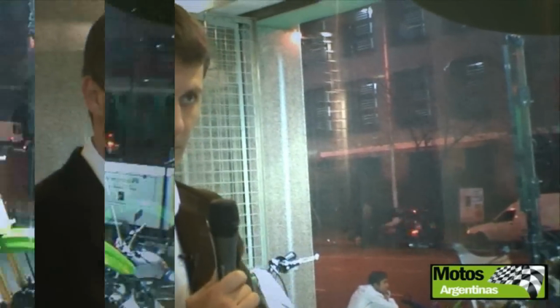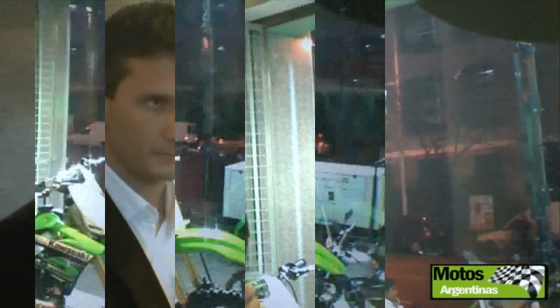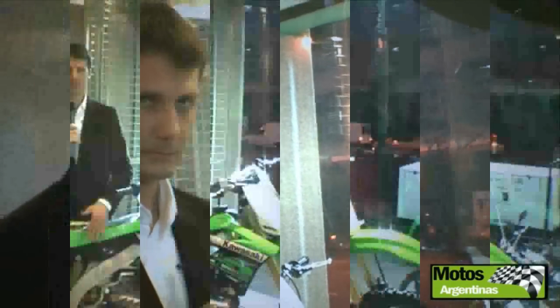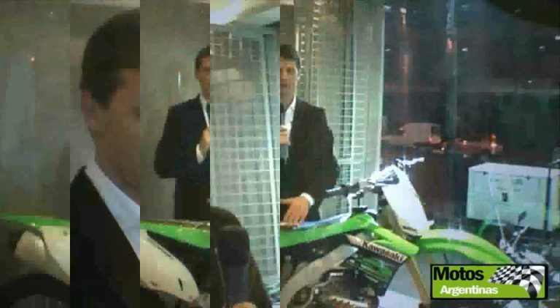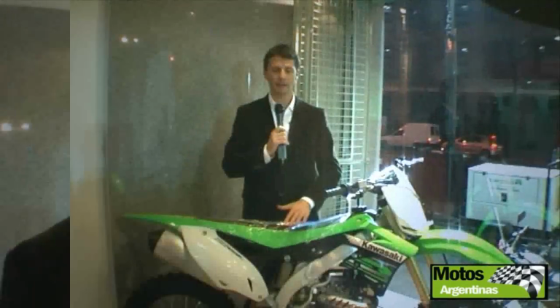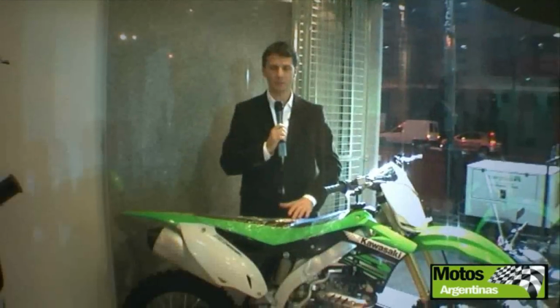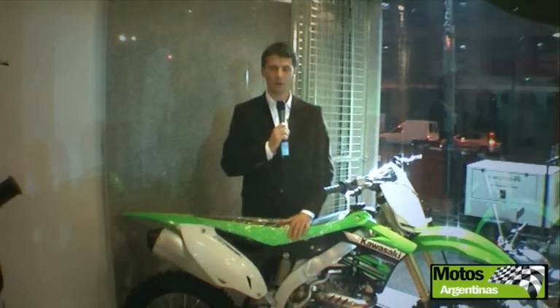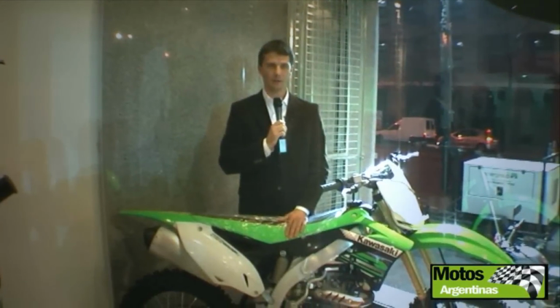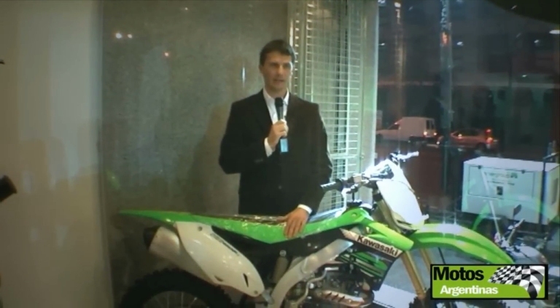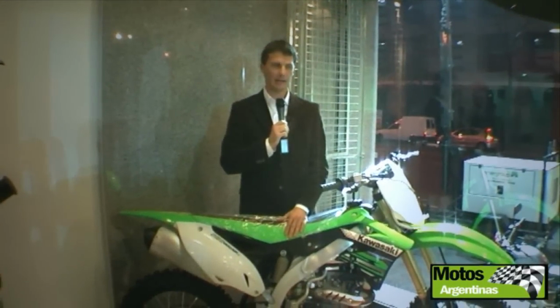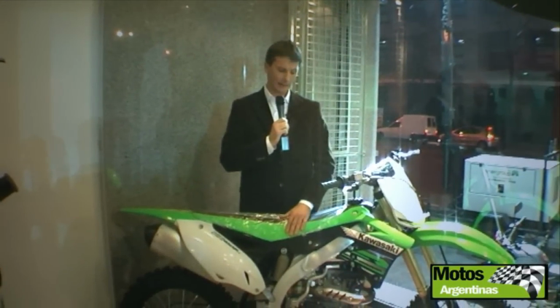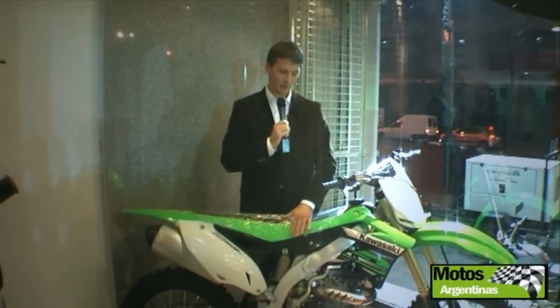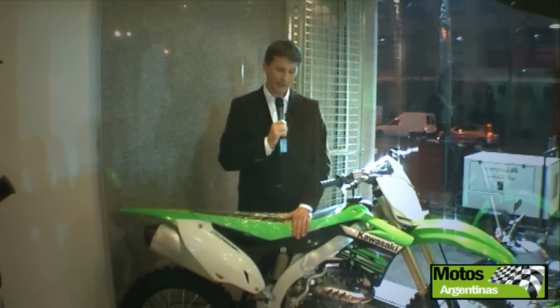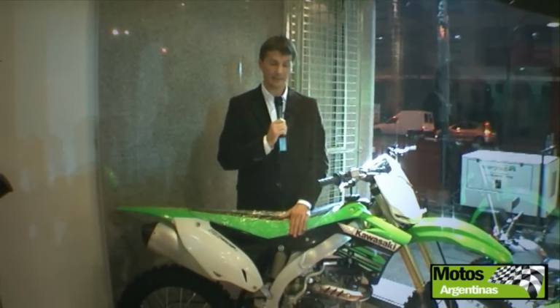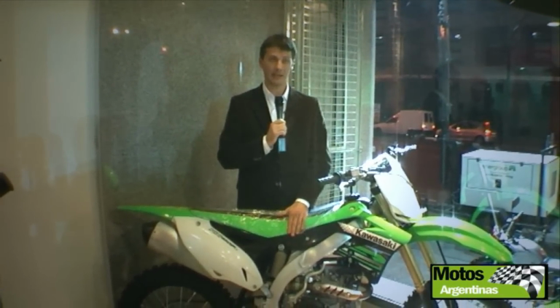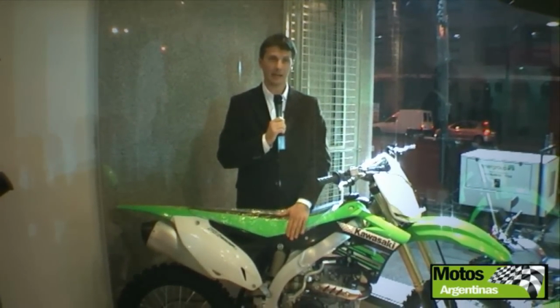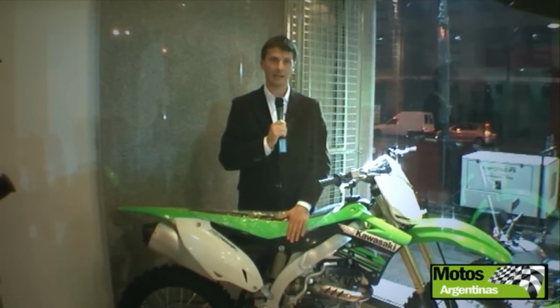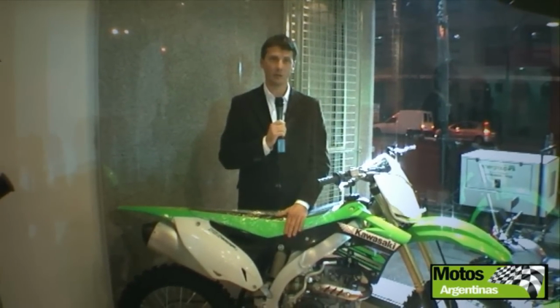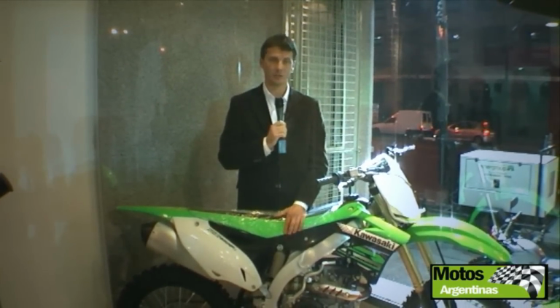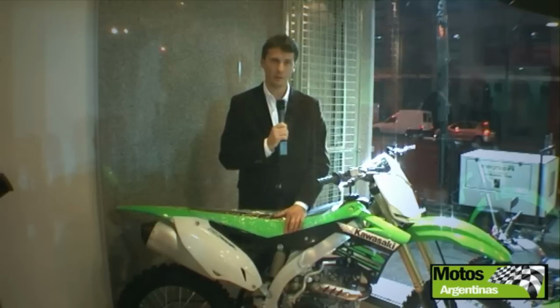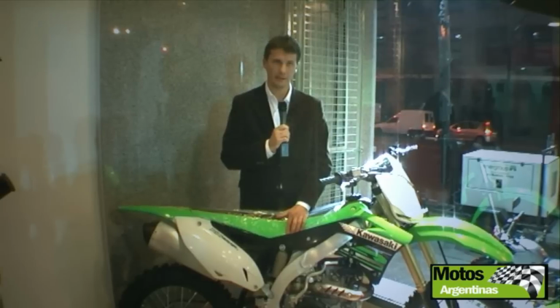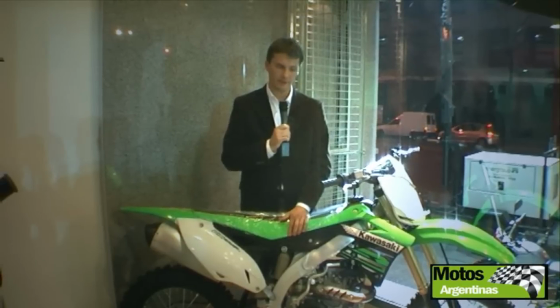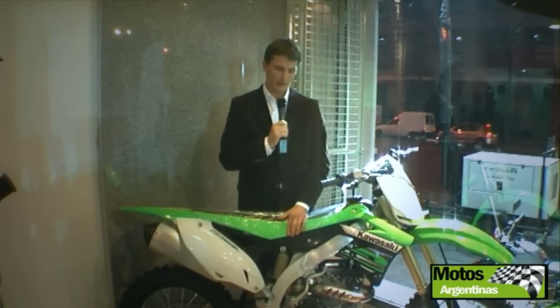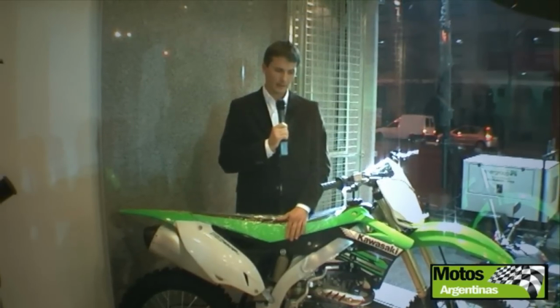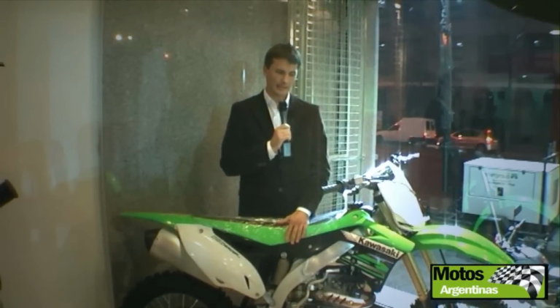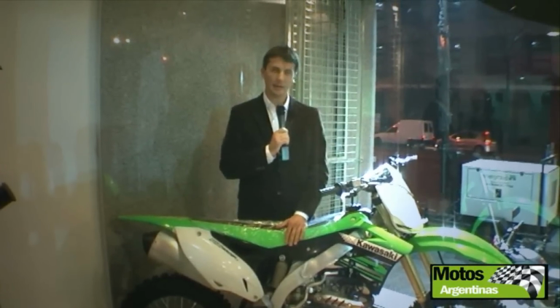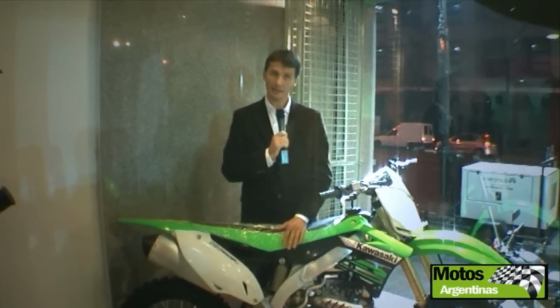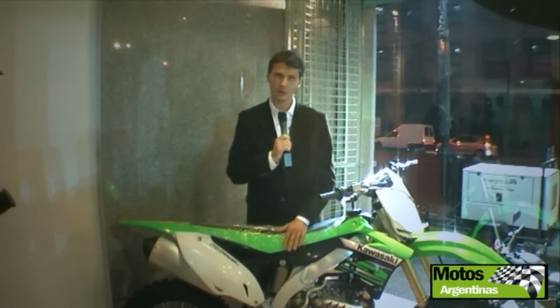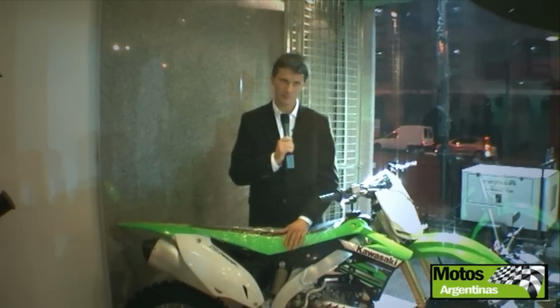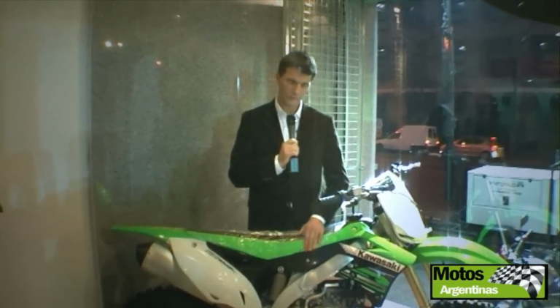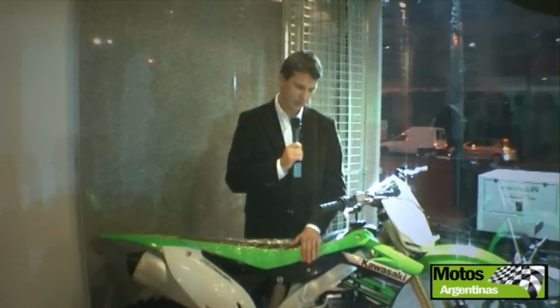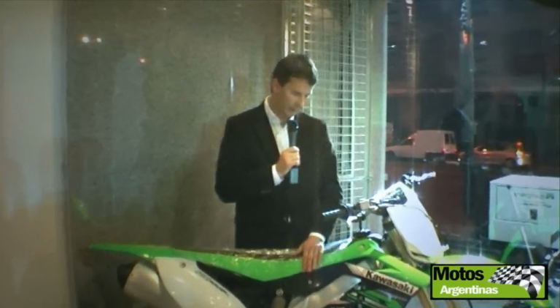Now we are going to talk a little bit about the biggest model, which is the KX450F. That has several changes for 2012.